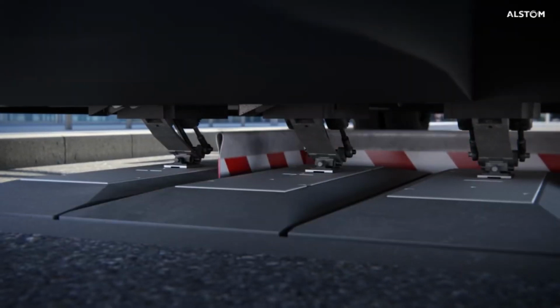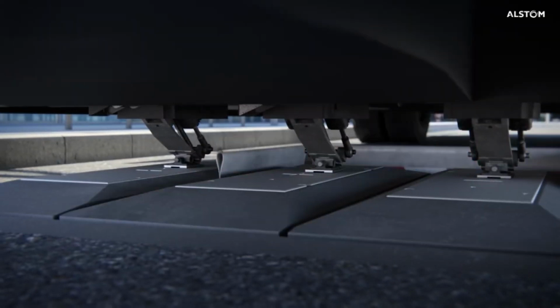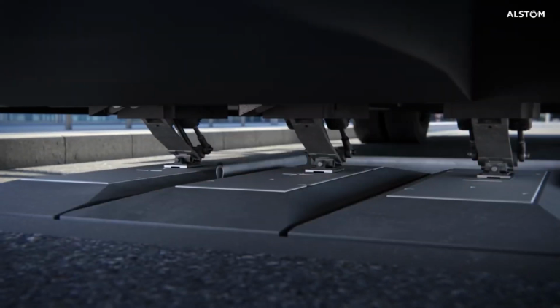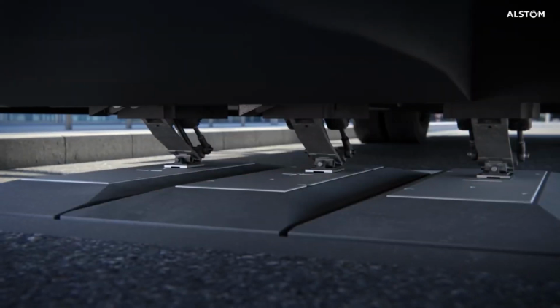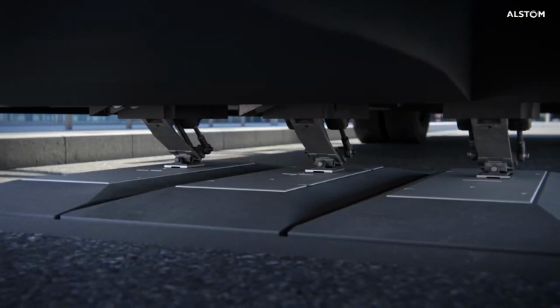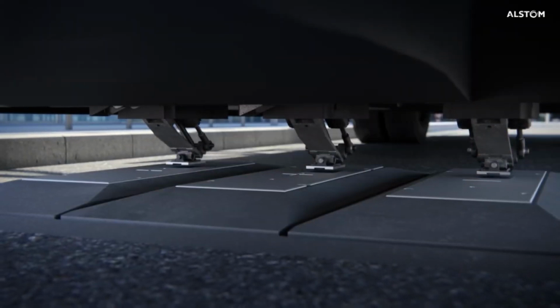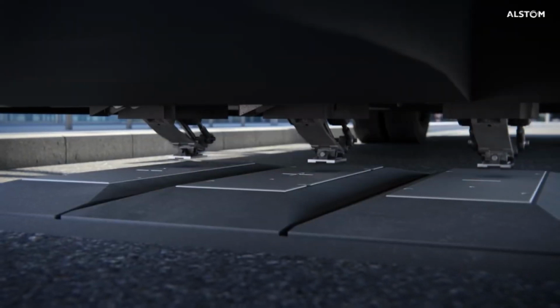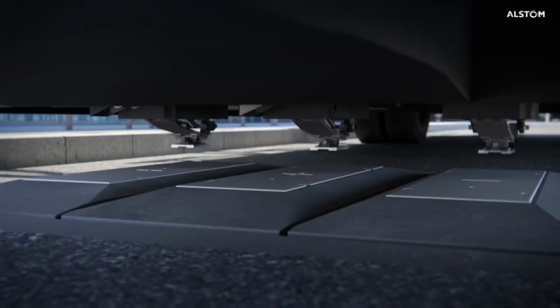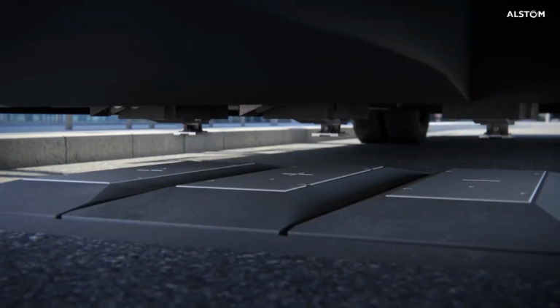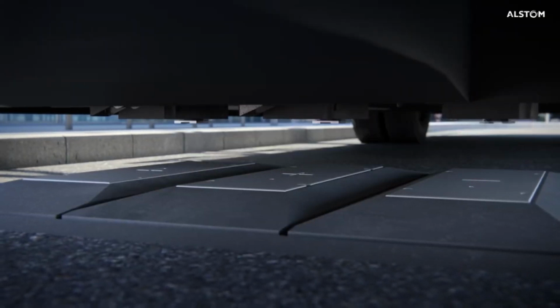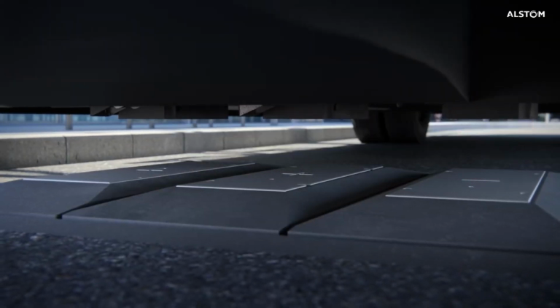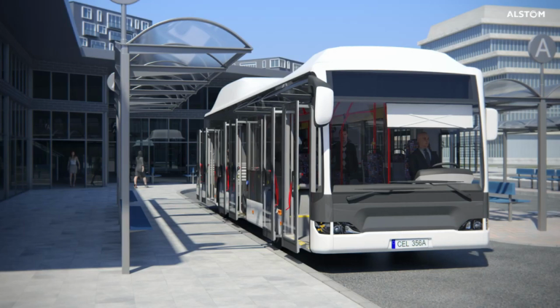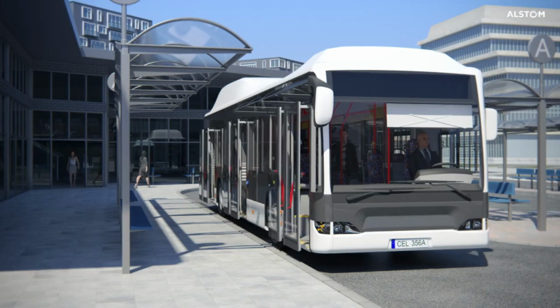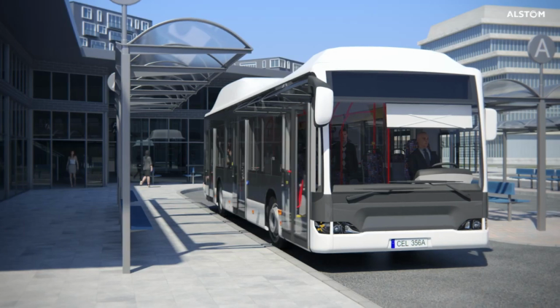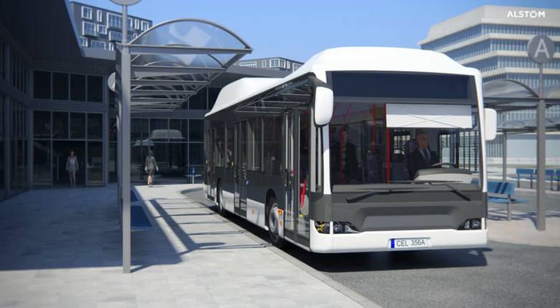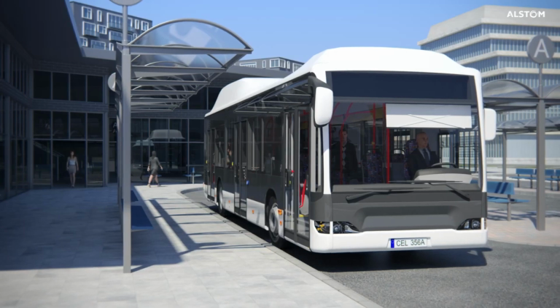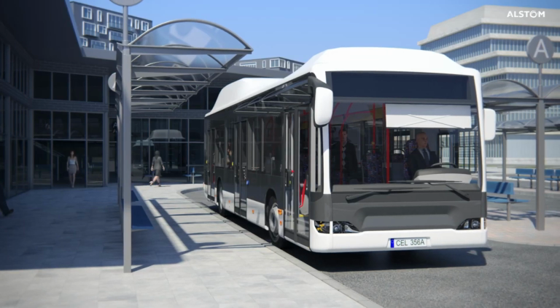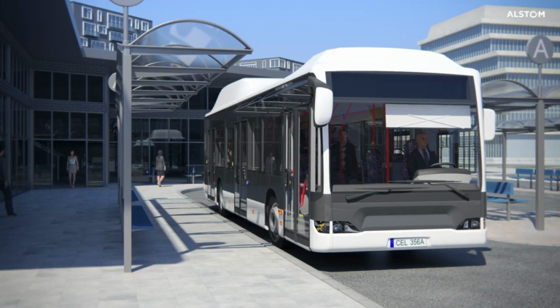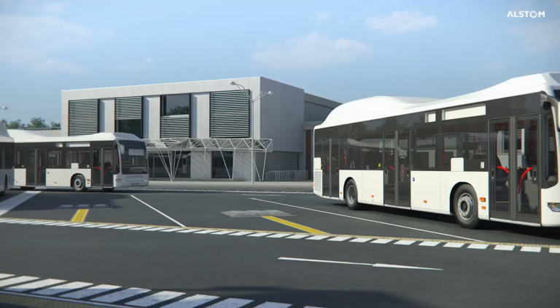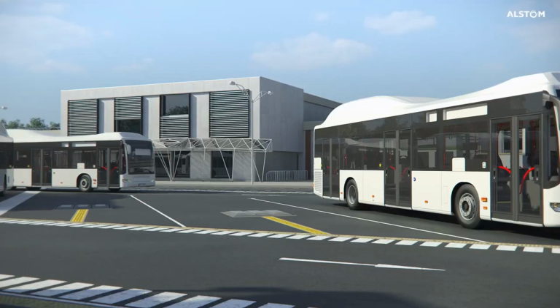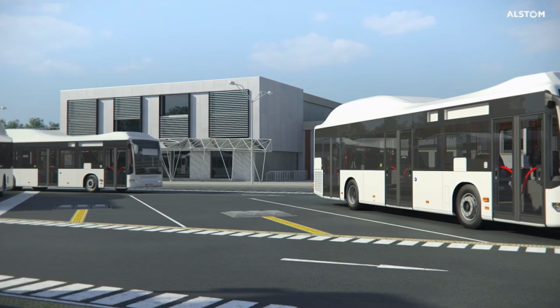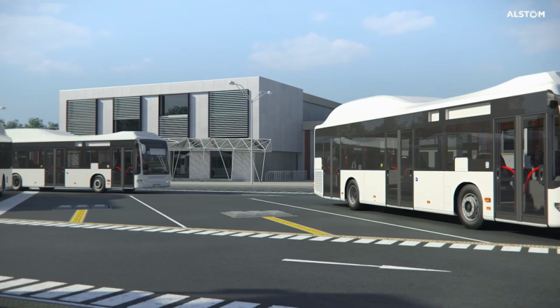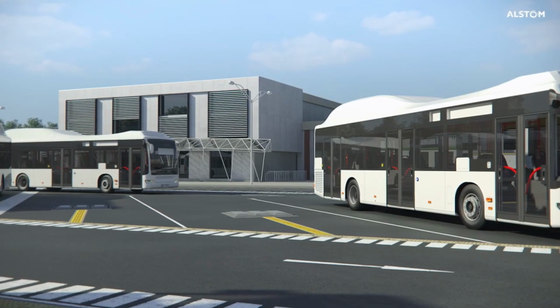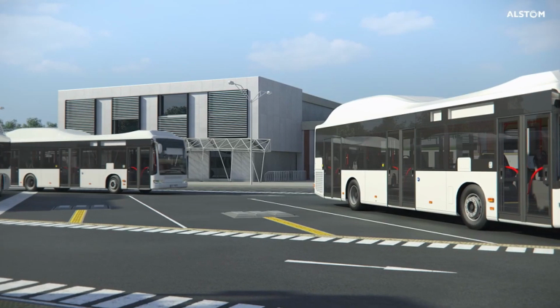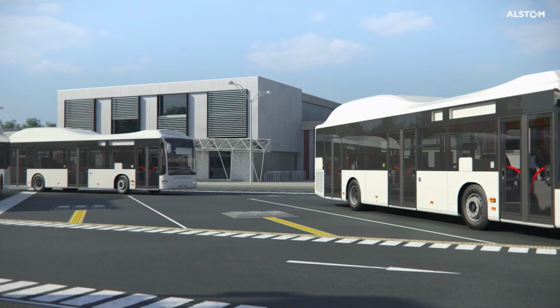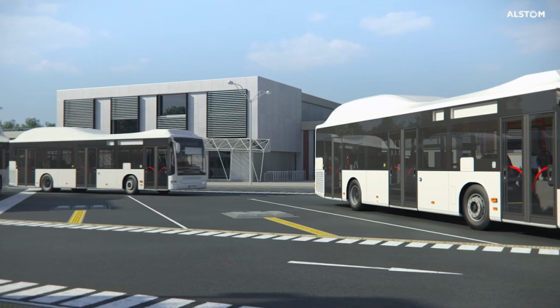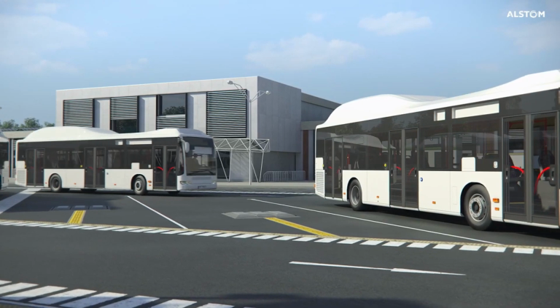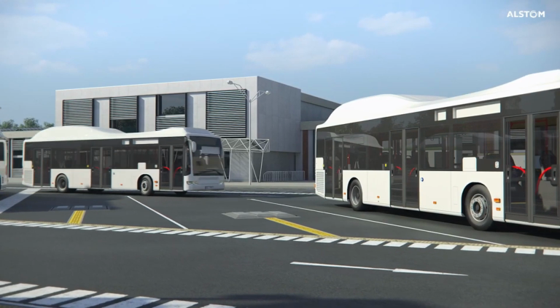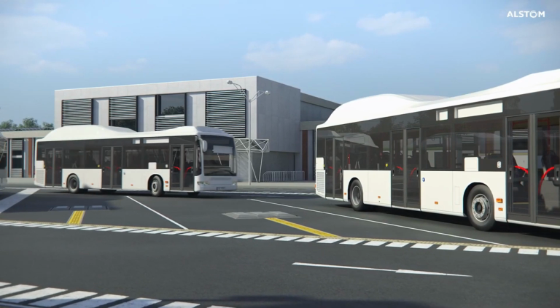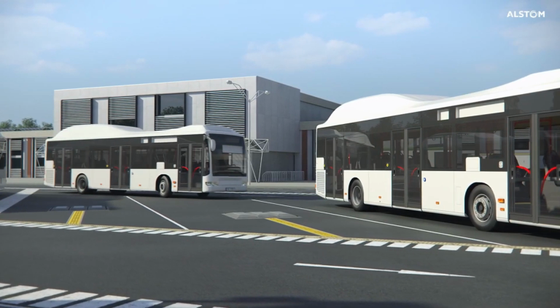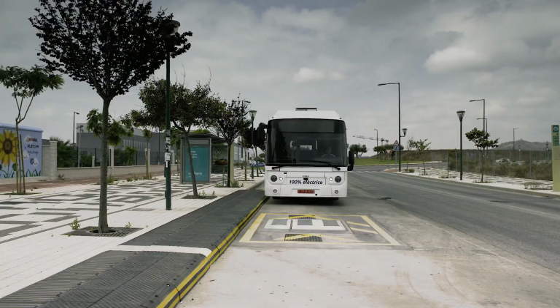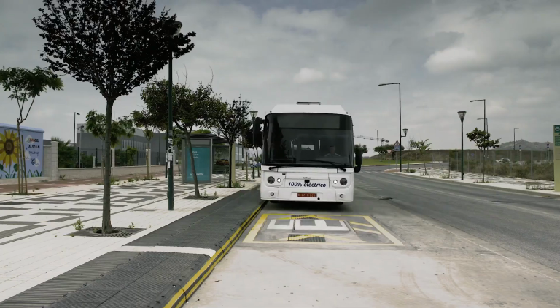This same technology will soon be used in streetcars too, with the system already sold in 40 cities.